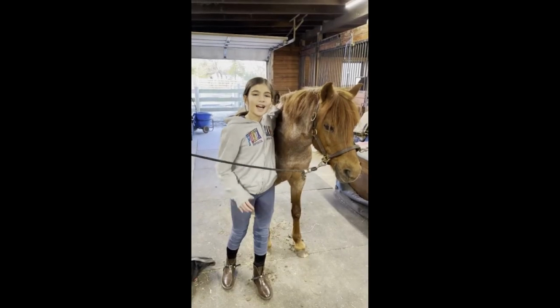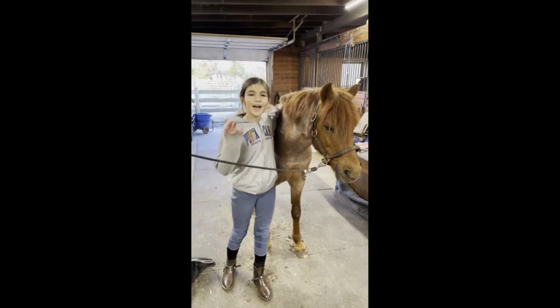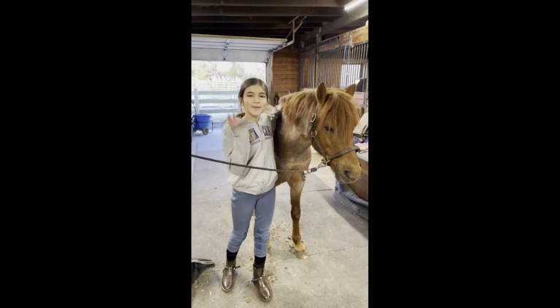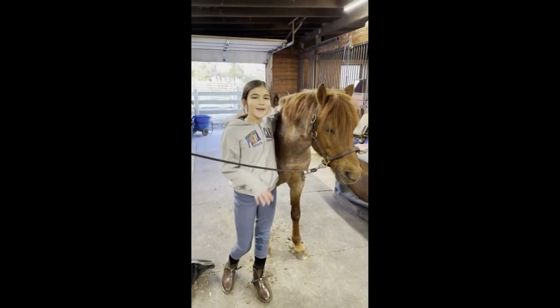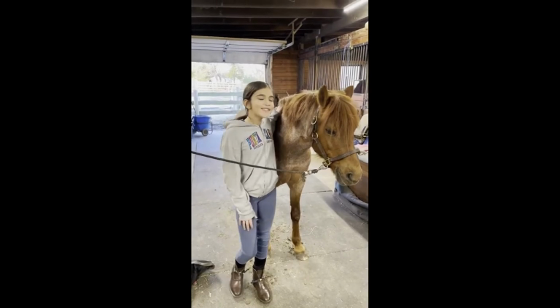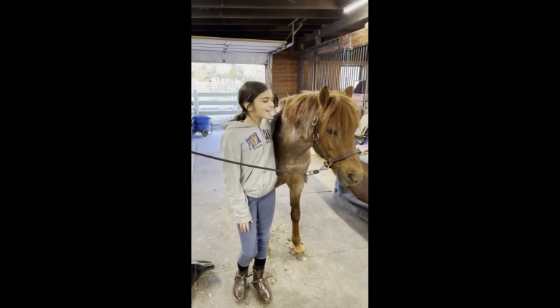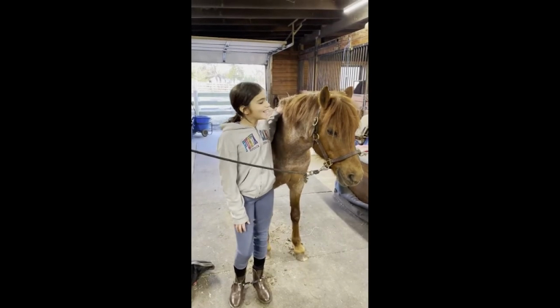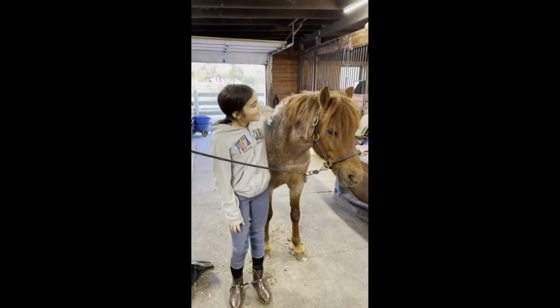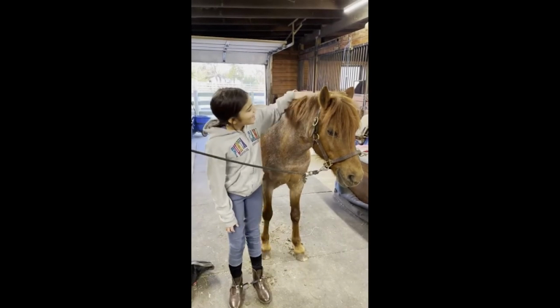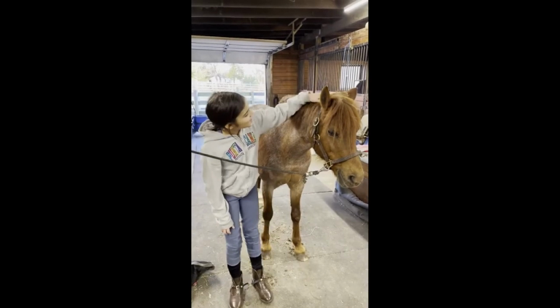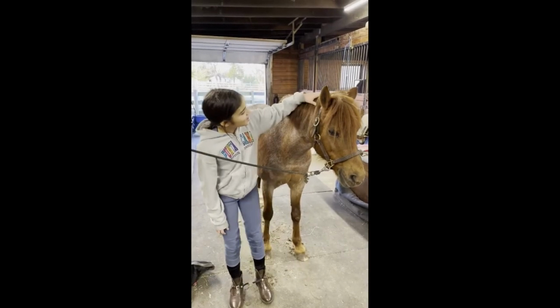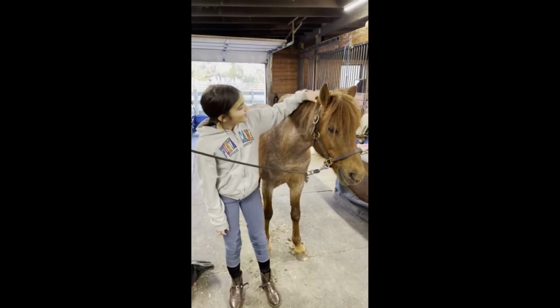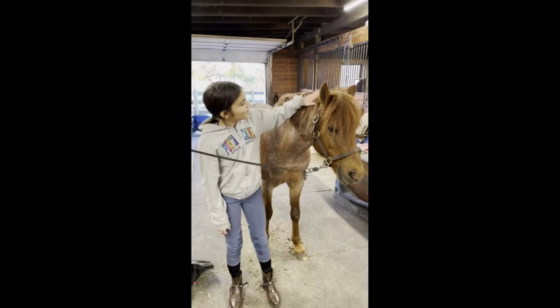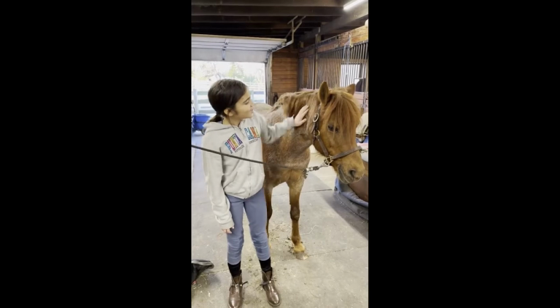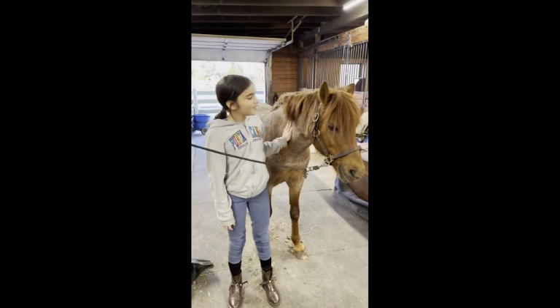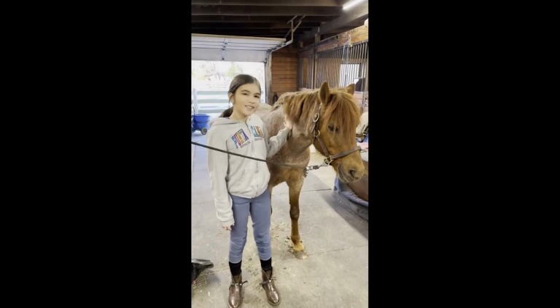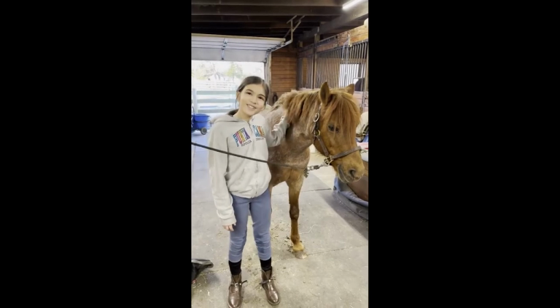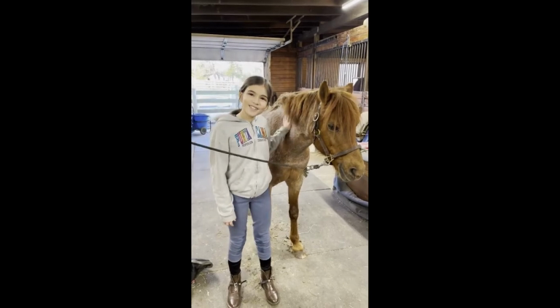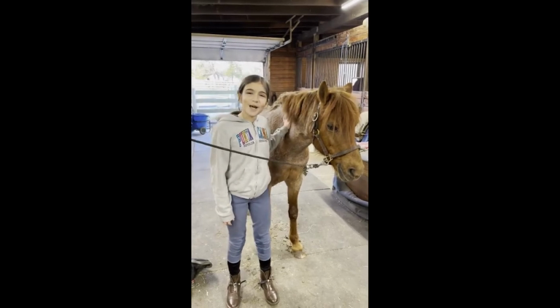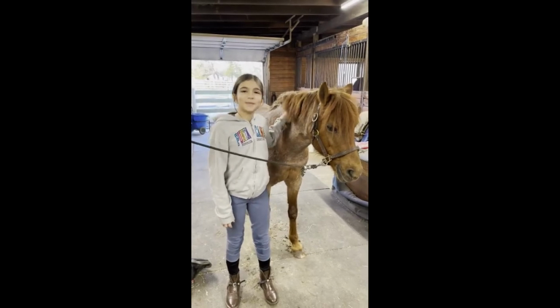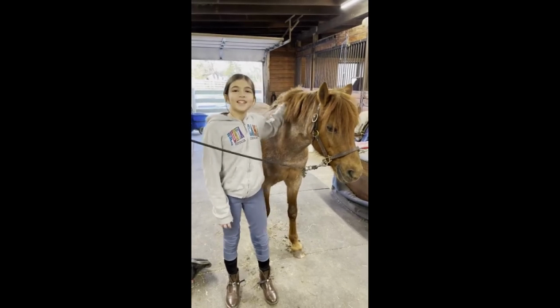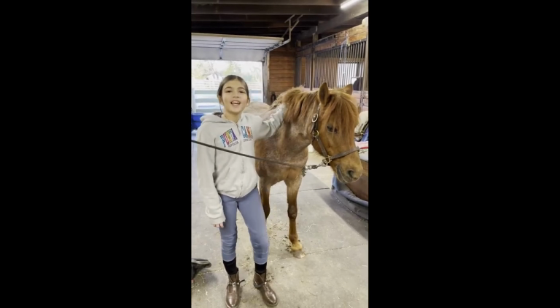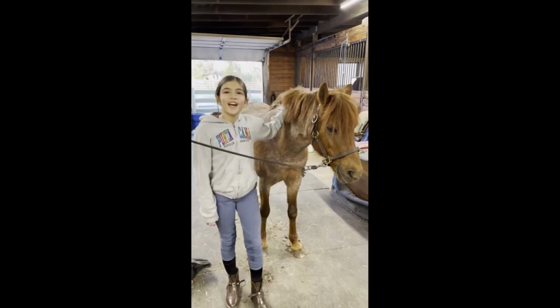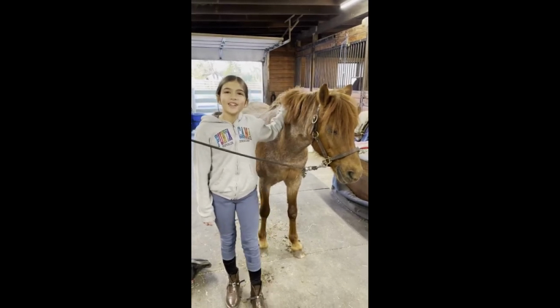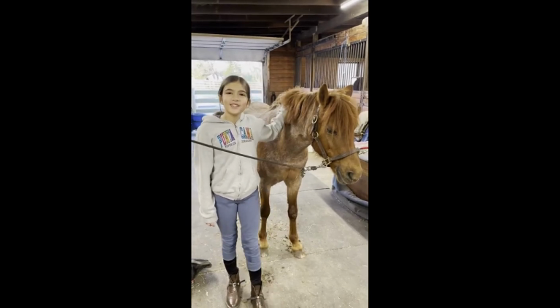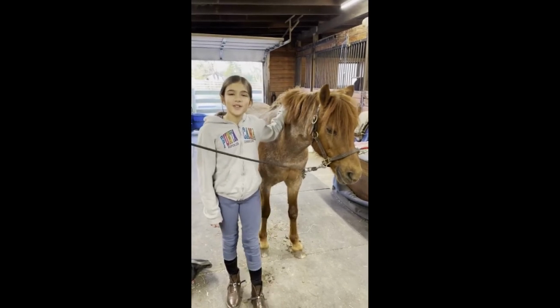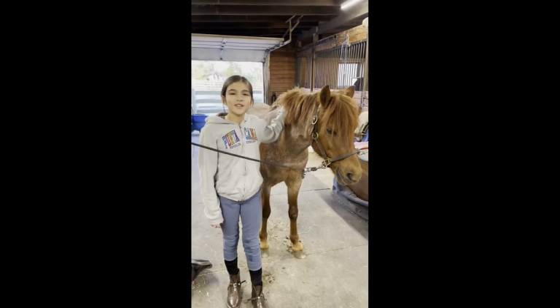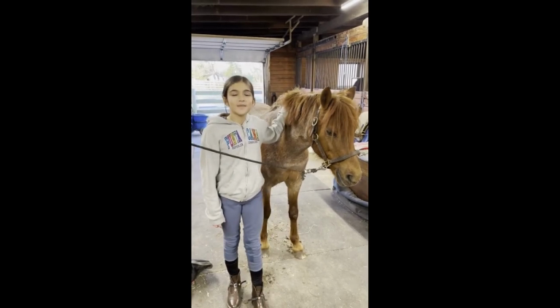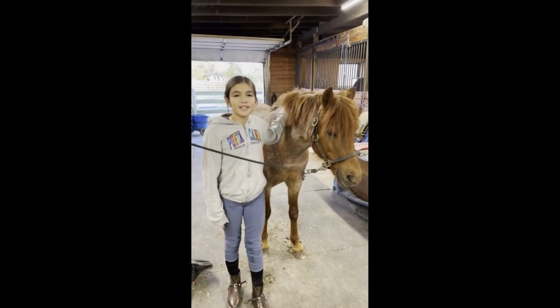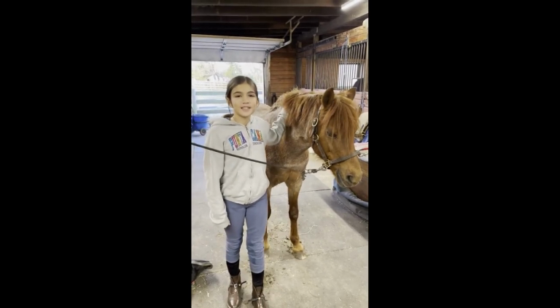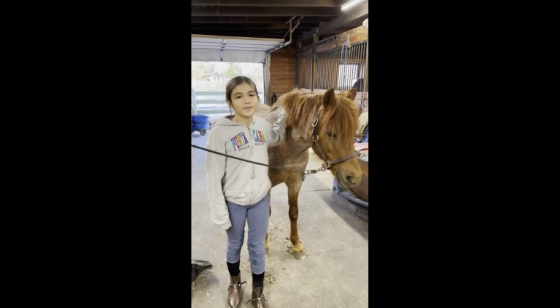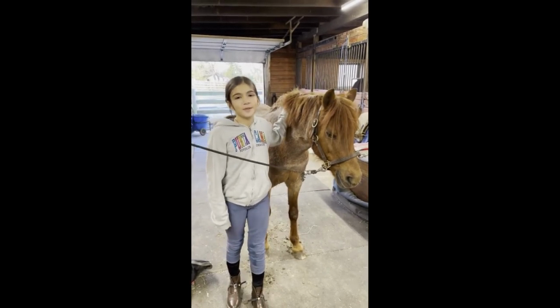Hi, my name is Danica, and this is Cute Little Digistap. Today I'm going to show you the basics of grooming.